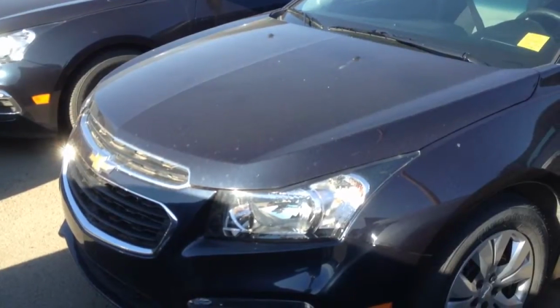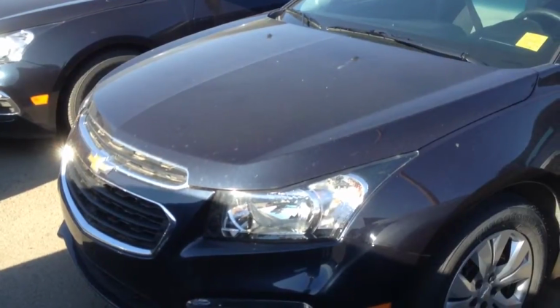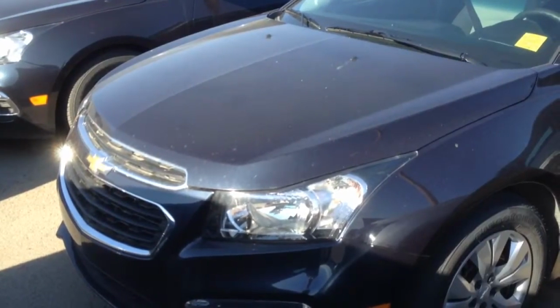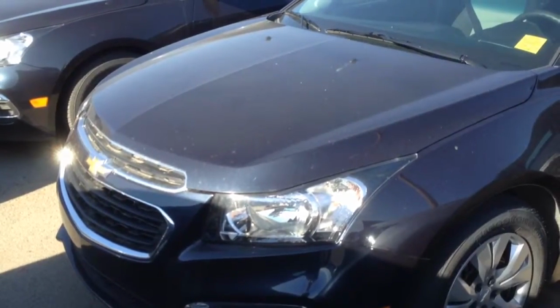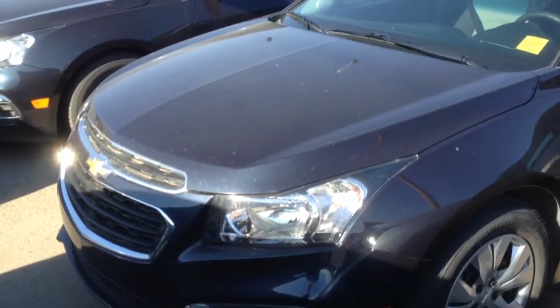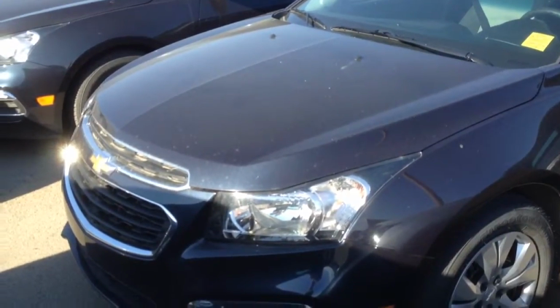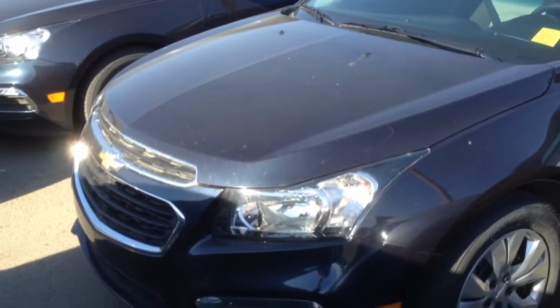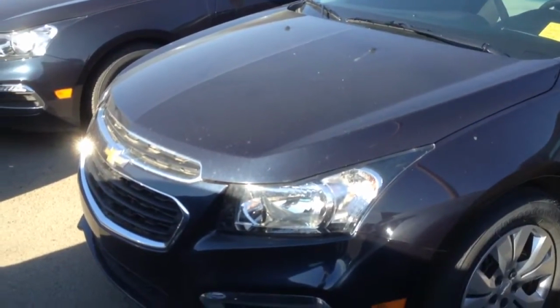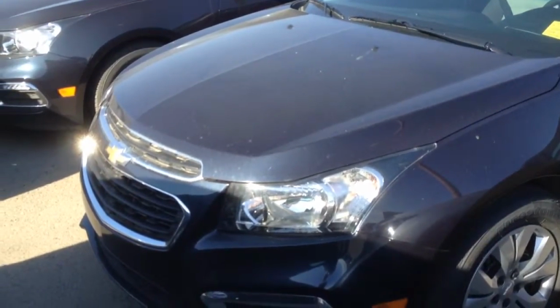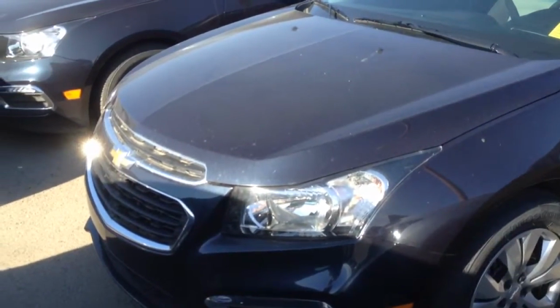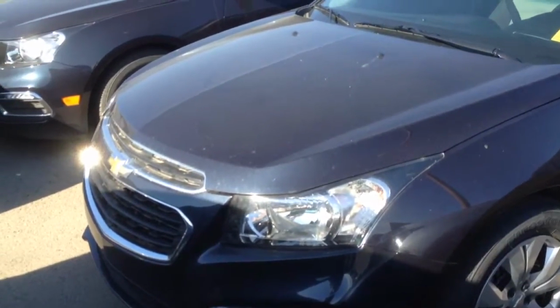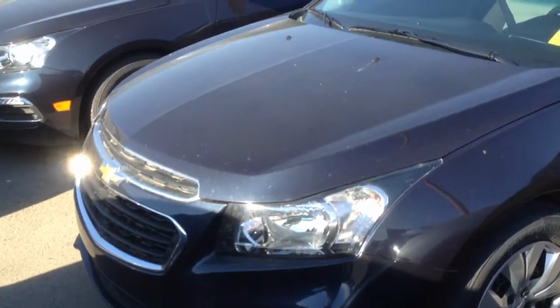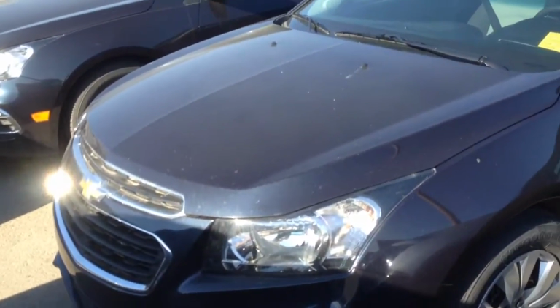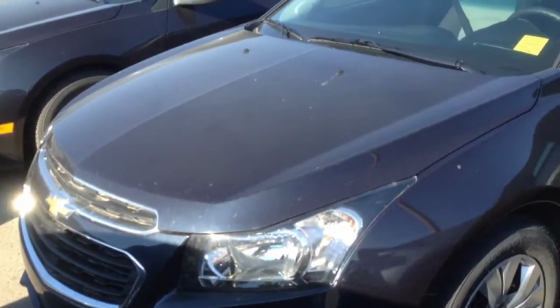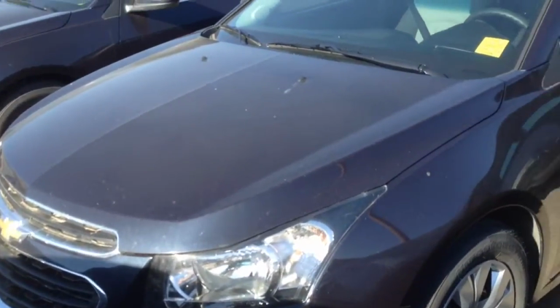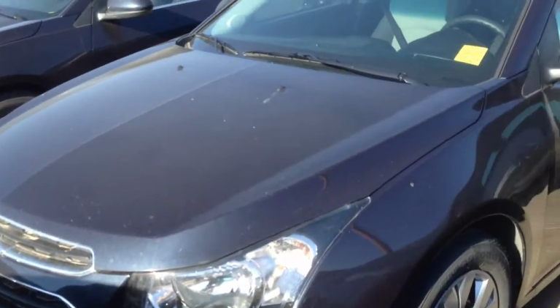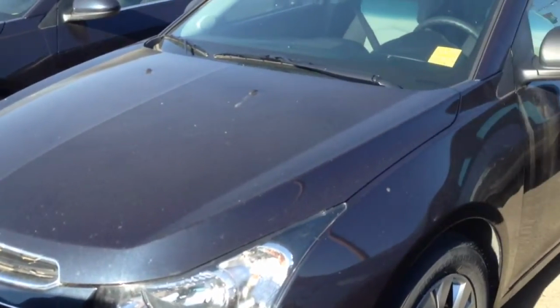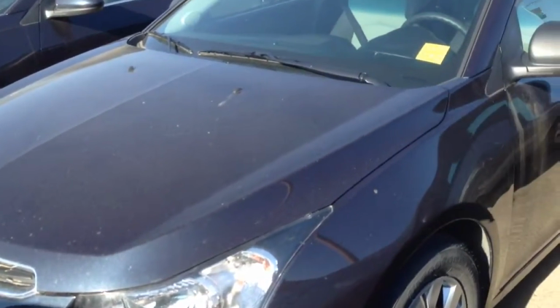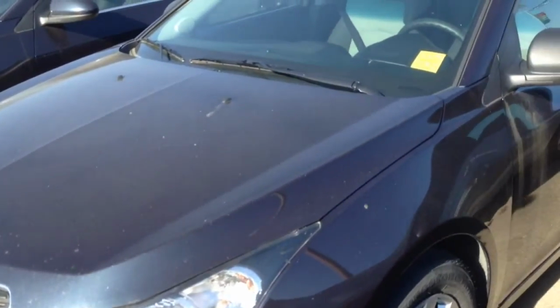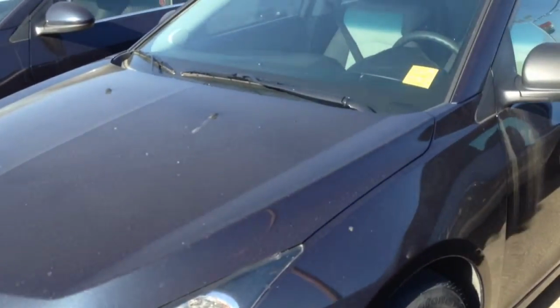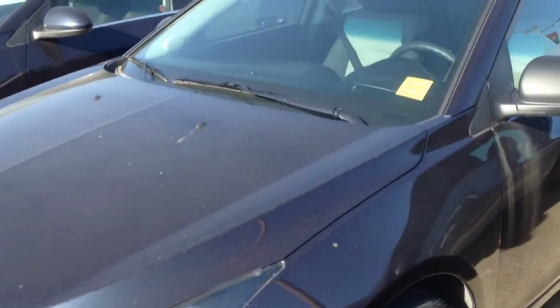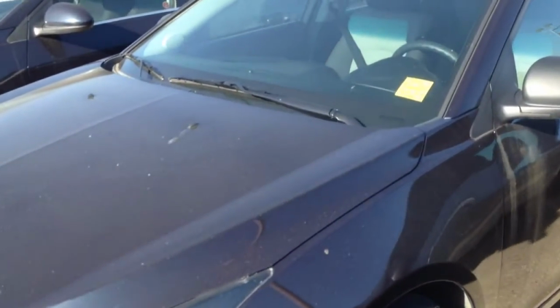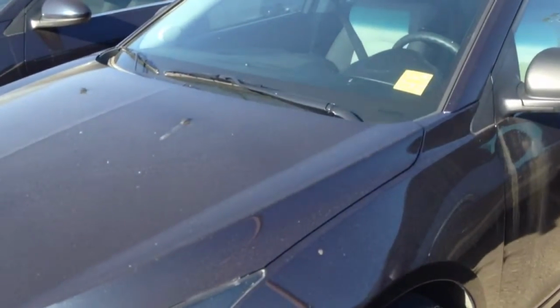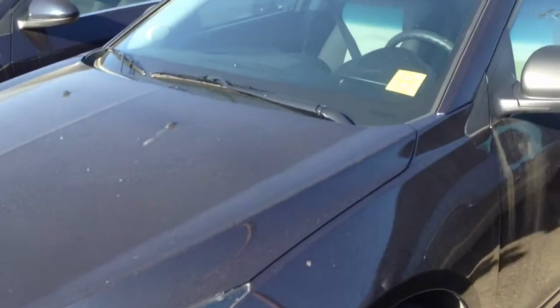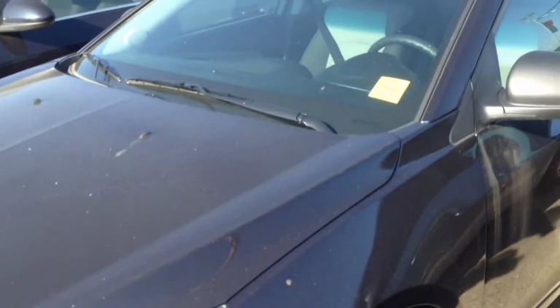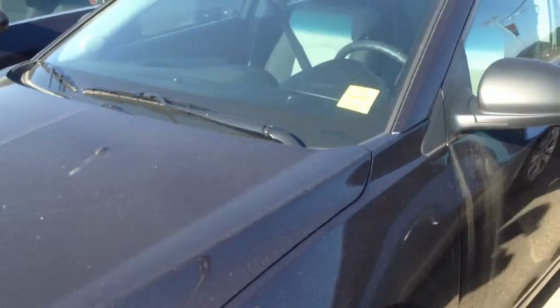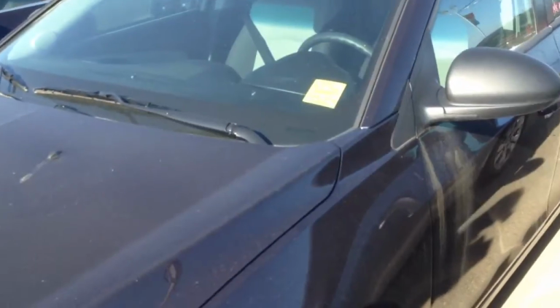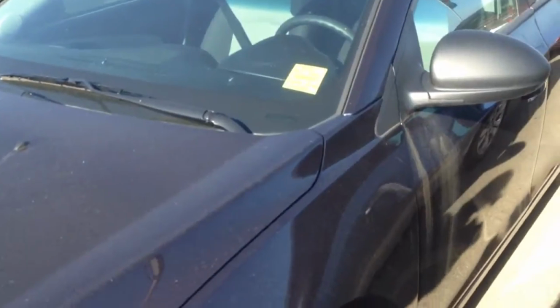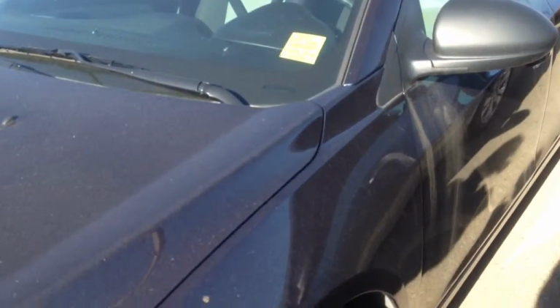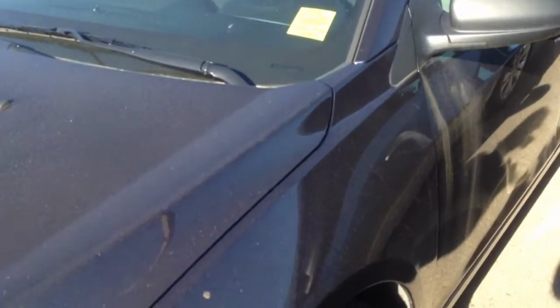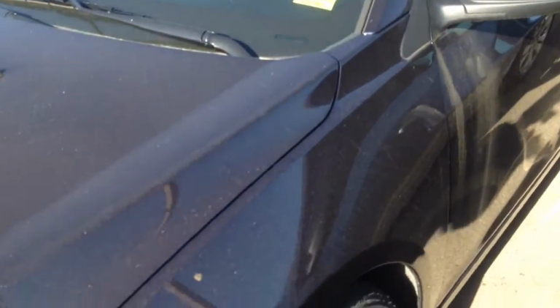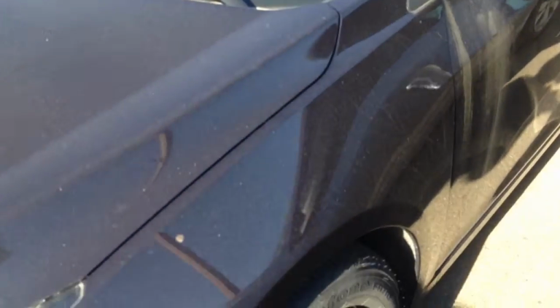Welcome to Davis Chevrolet. This is the 2015 Chevrolet Cruze in the color blue.